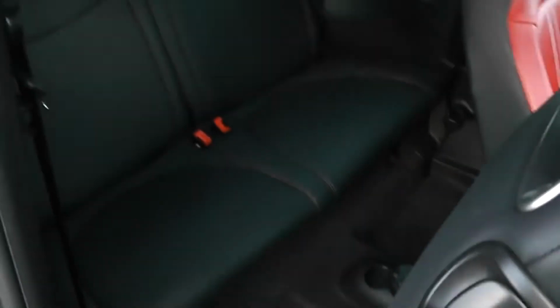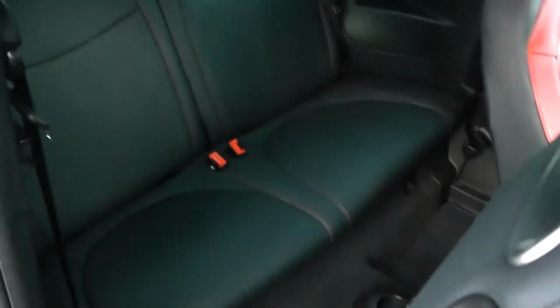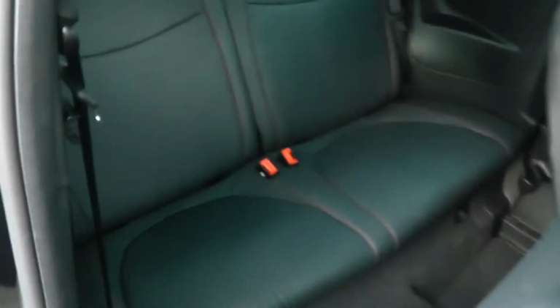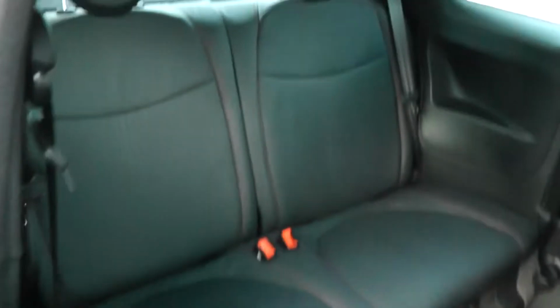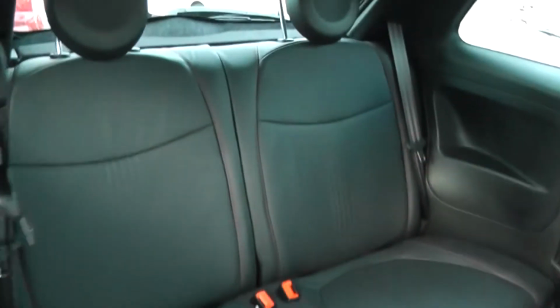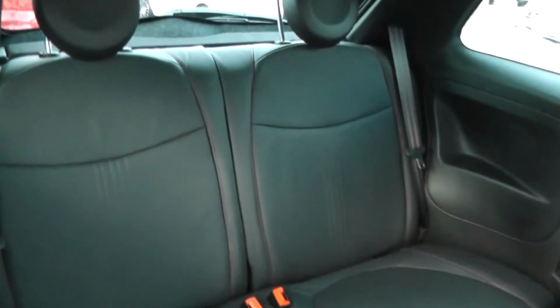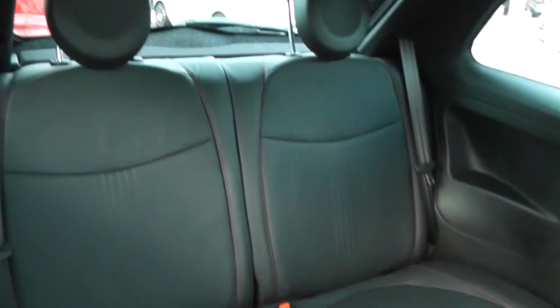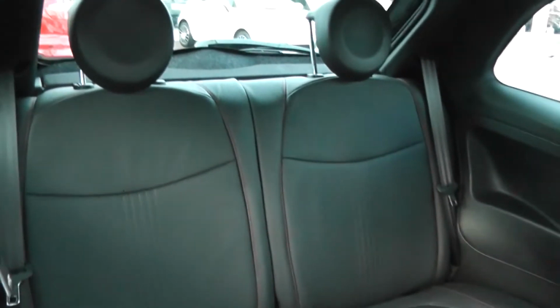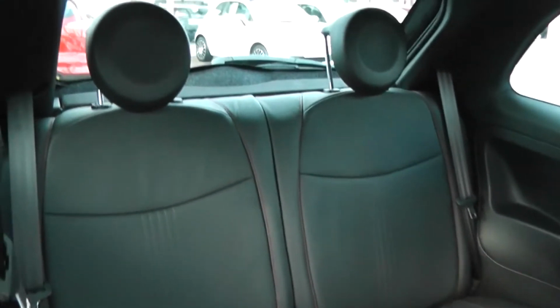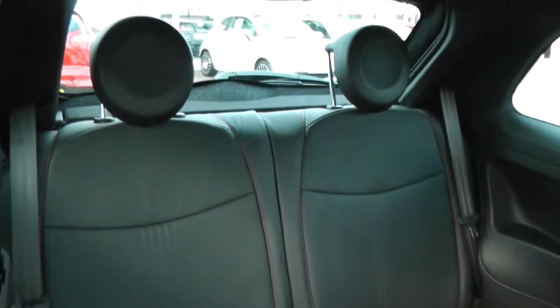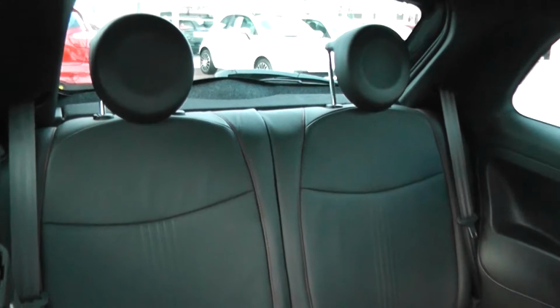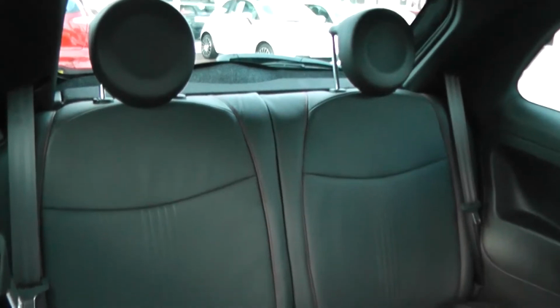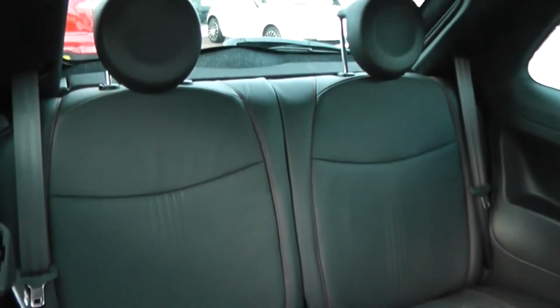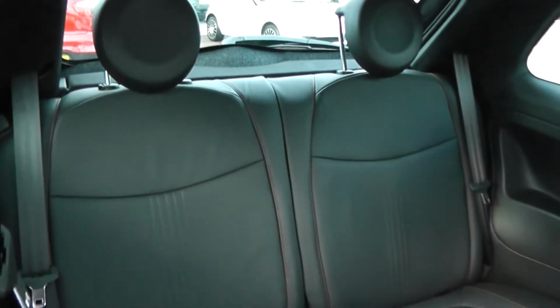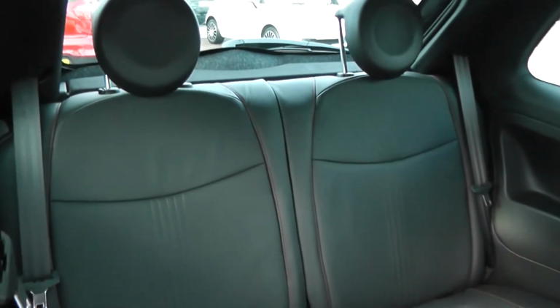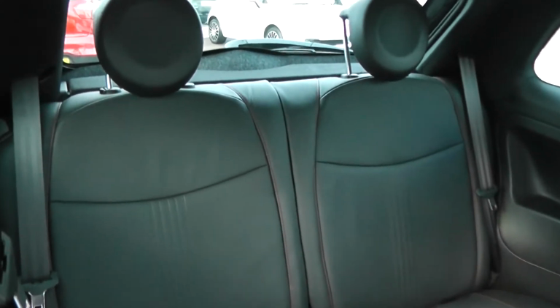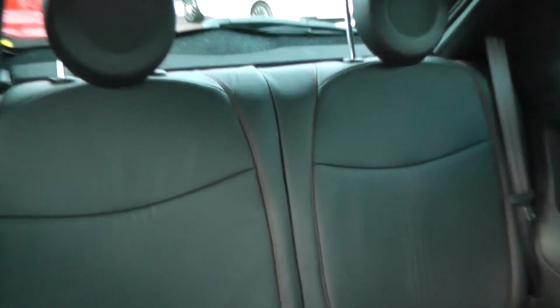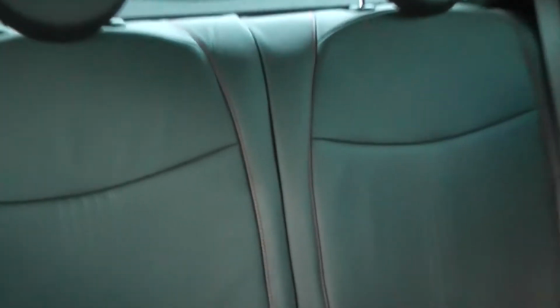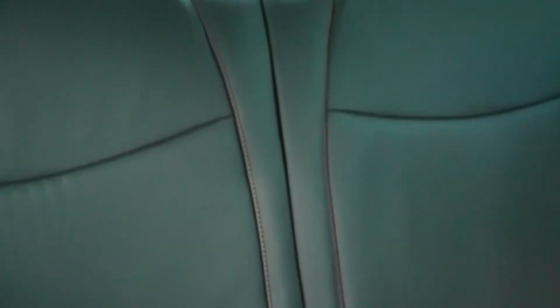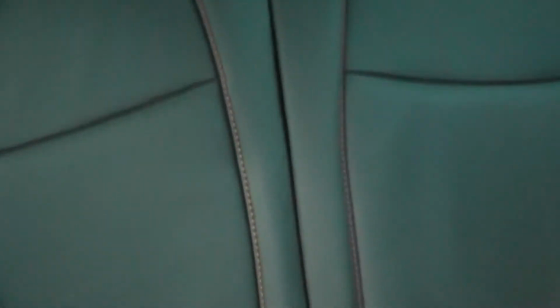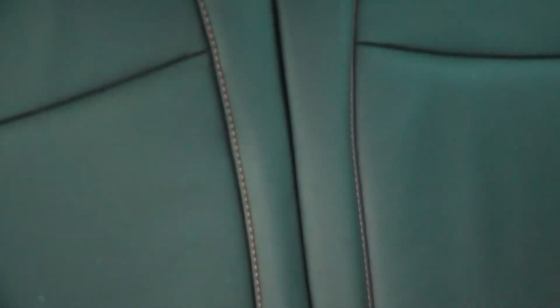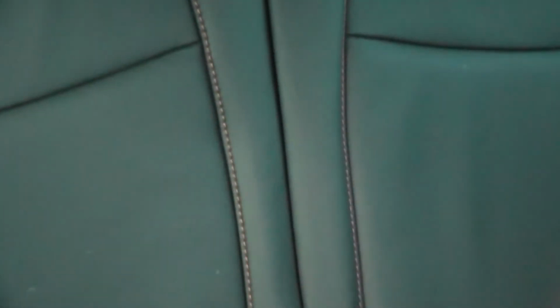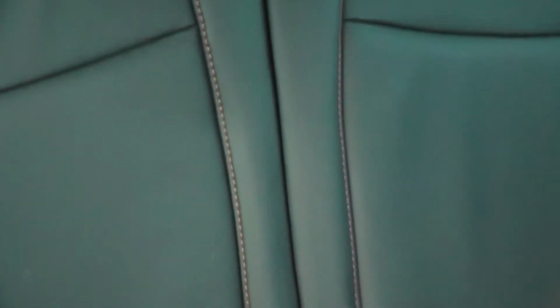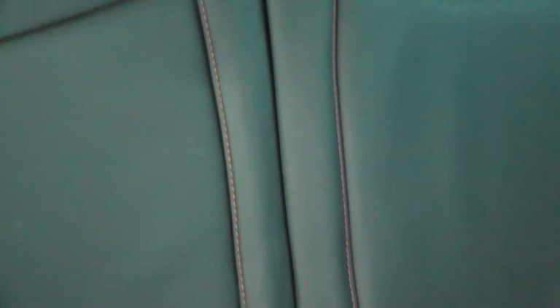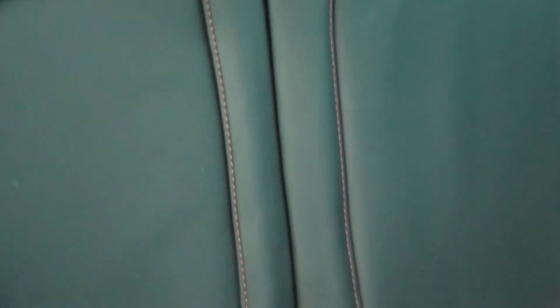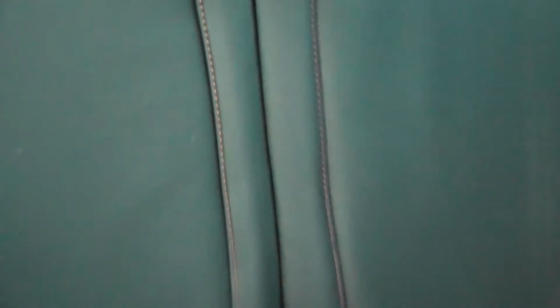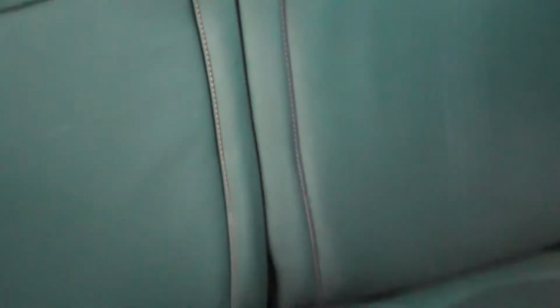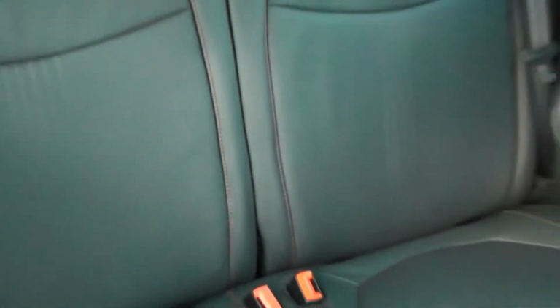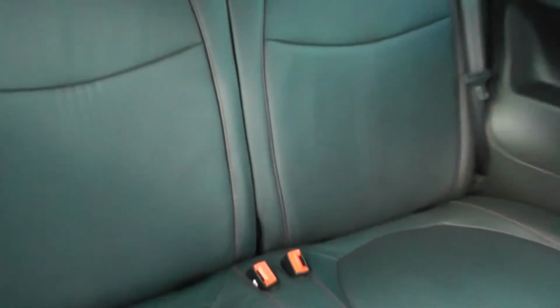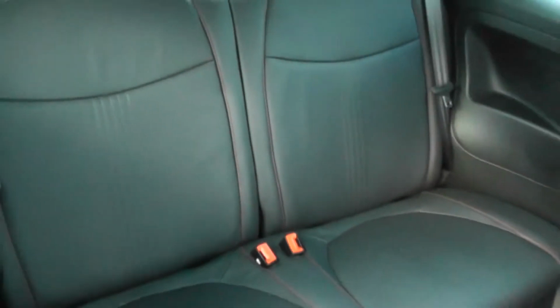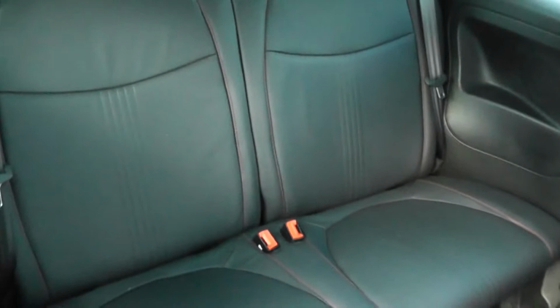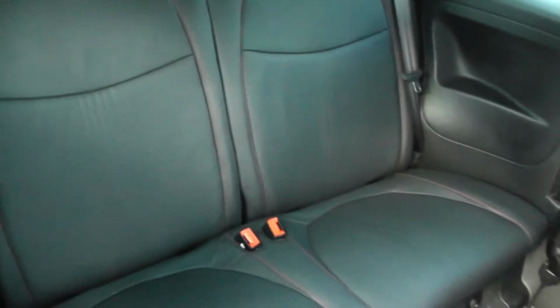In the back, we've also got two rear seats, each with headrests, in black leather. We've also got red stitching down the centre, so it's nicely colour-coordinated.